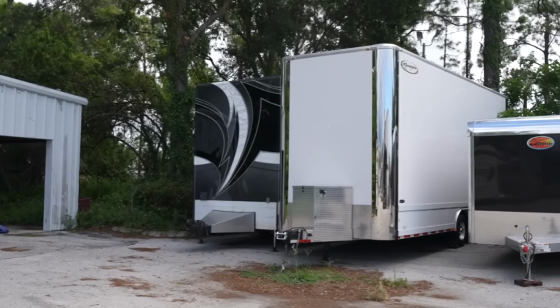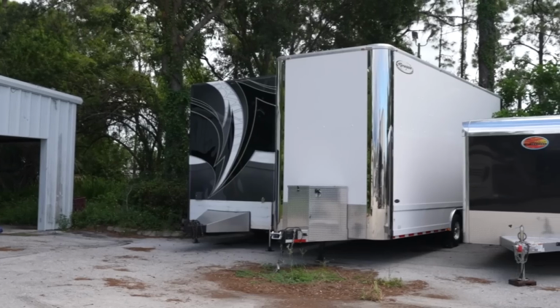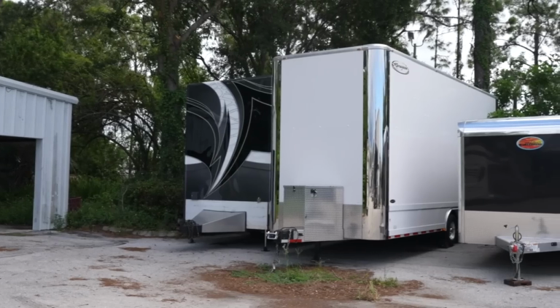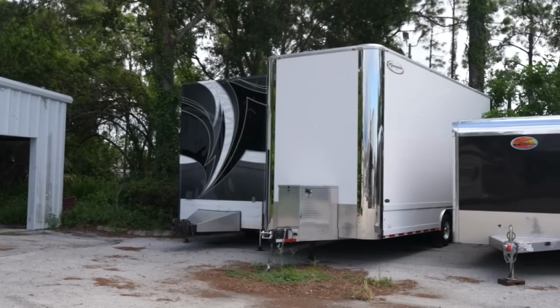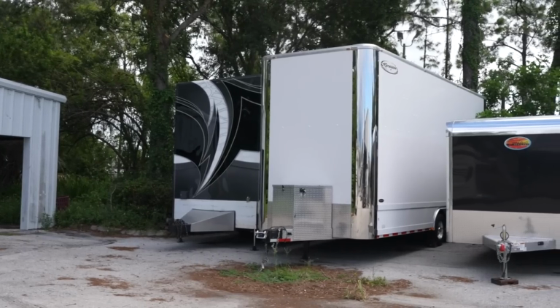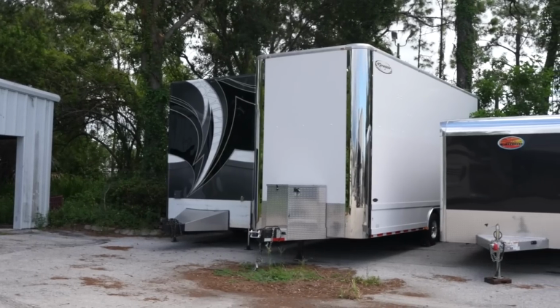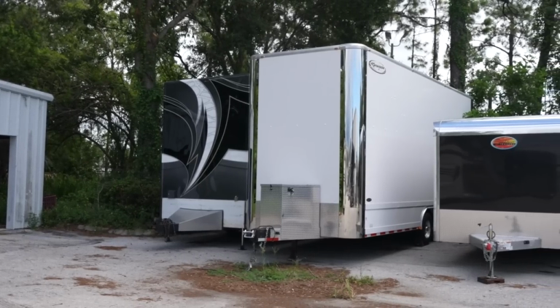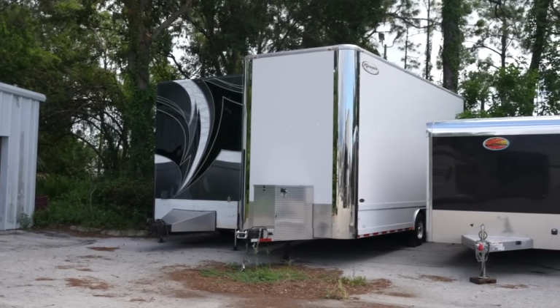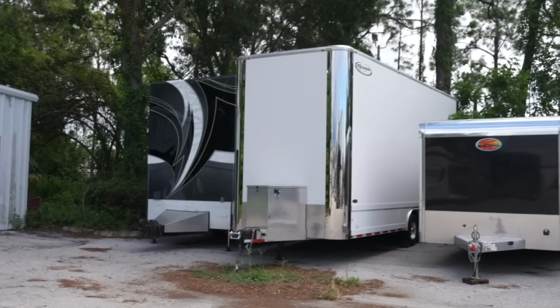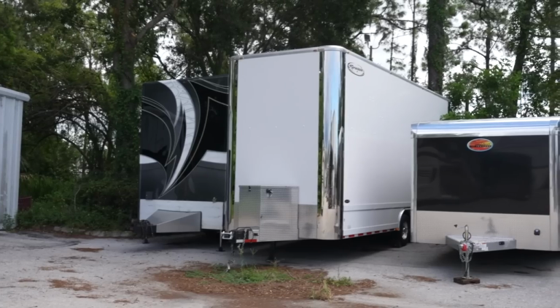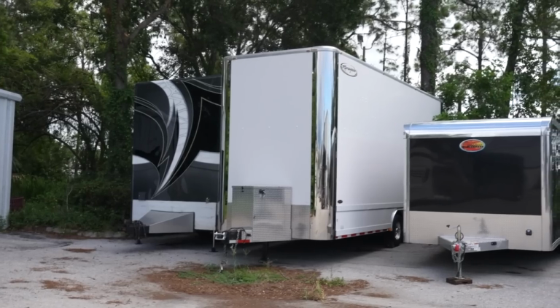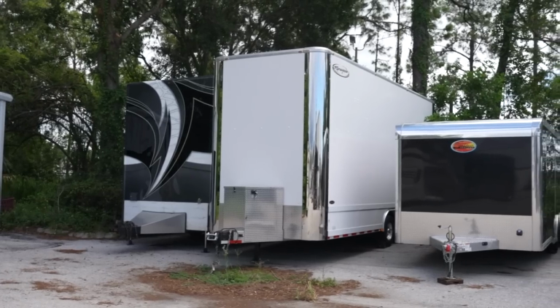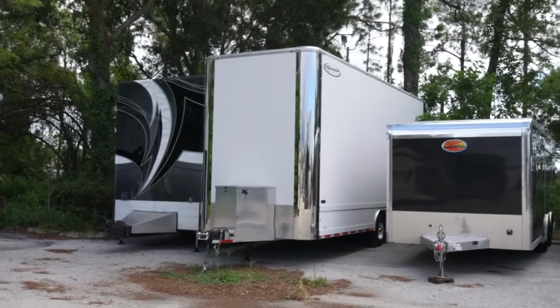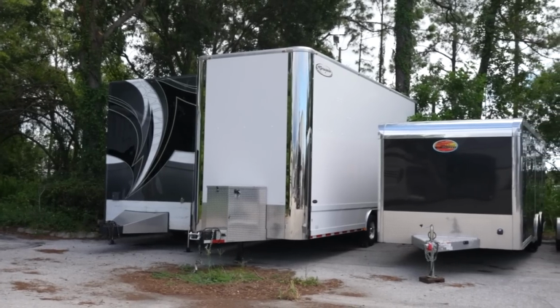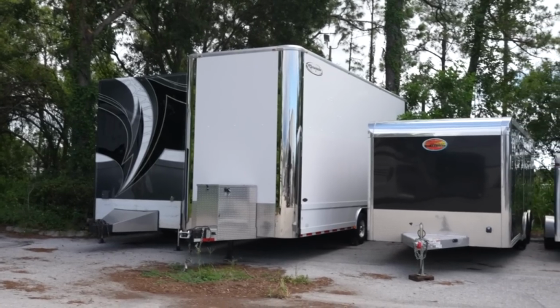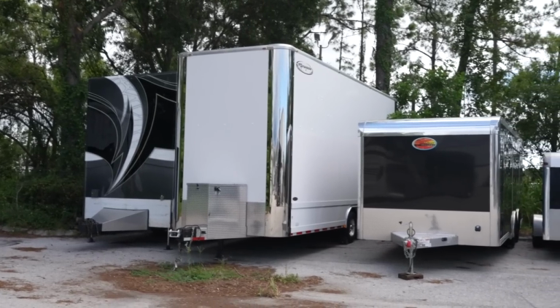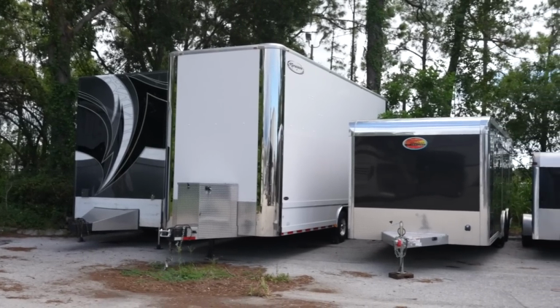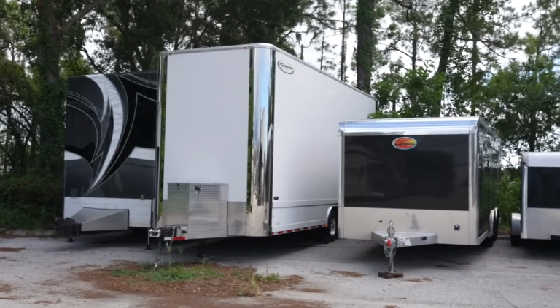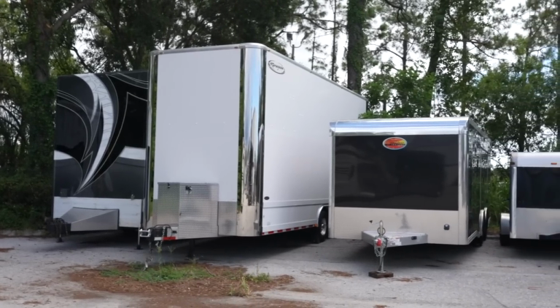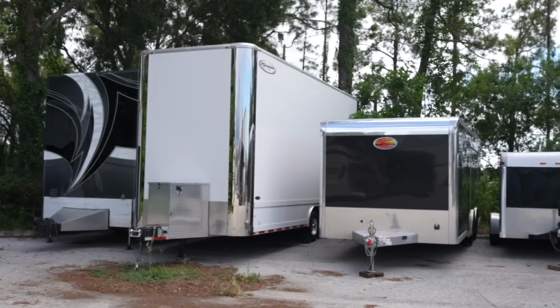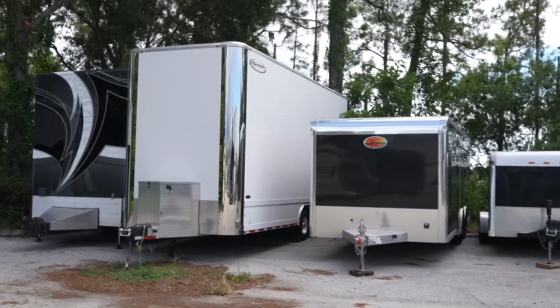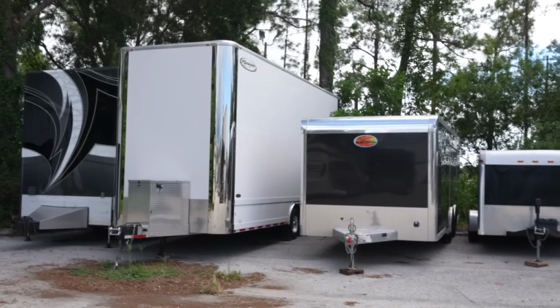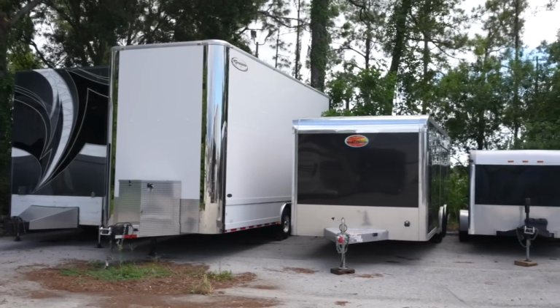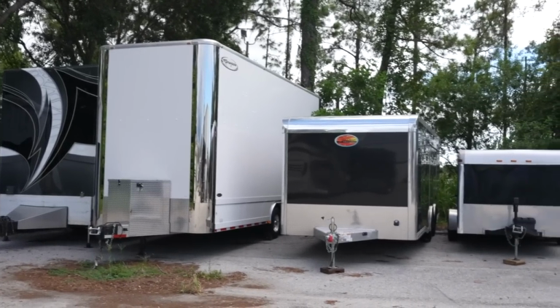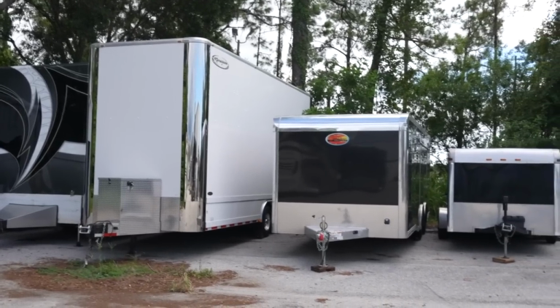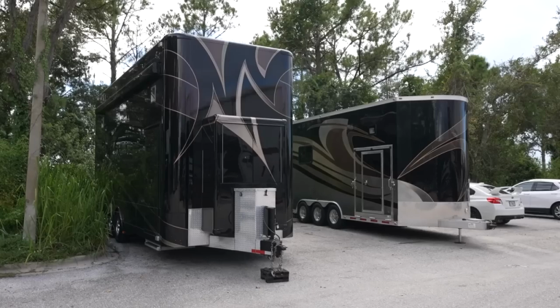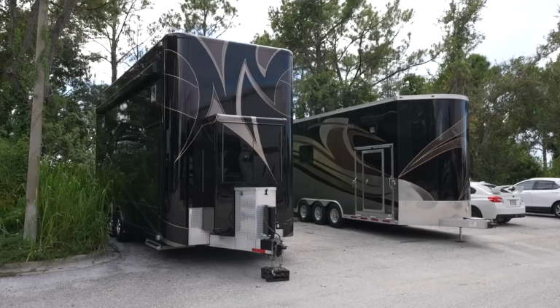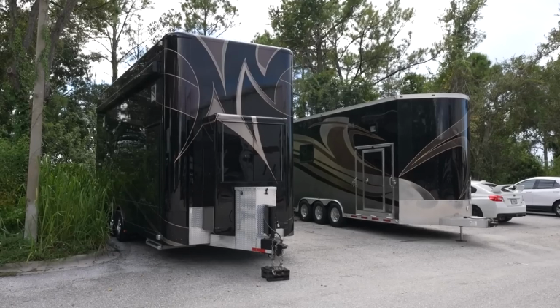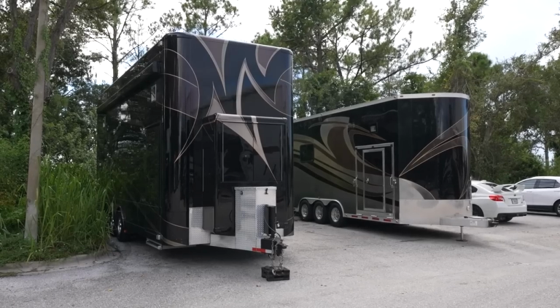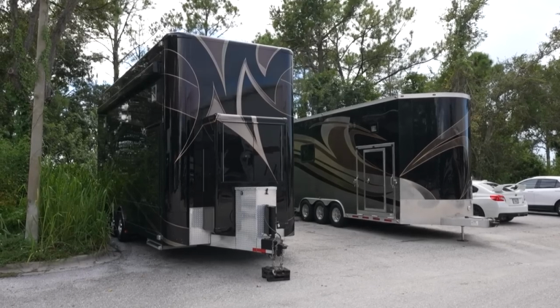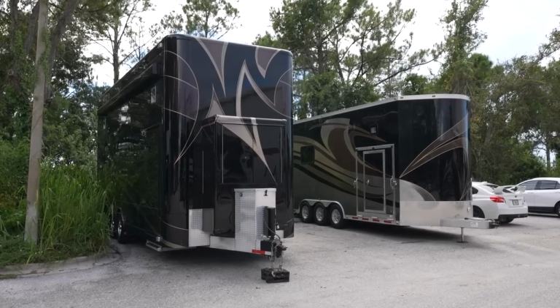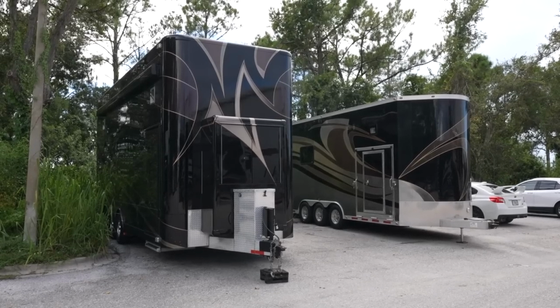We've got trailers too. Anybody looking for a stacker or a coach with a matching stacker - I think there are three matched units out here.